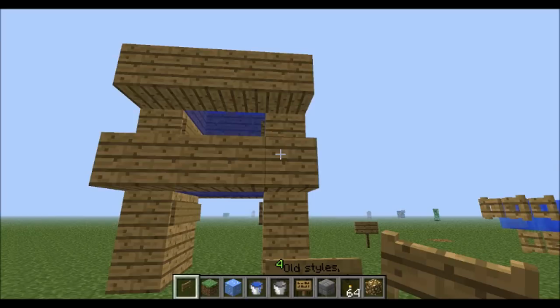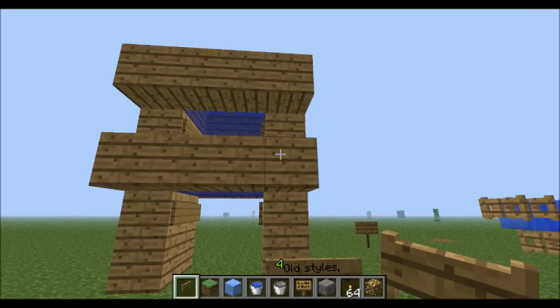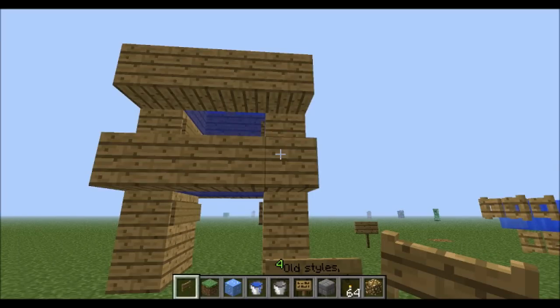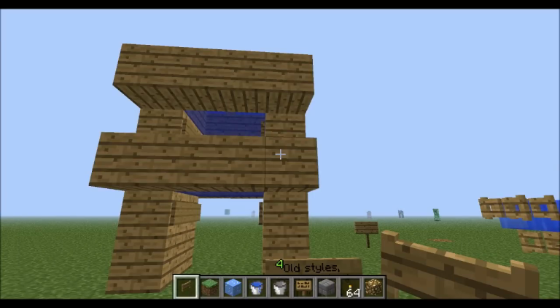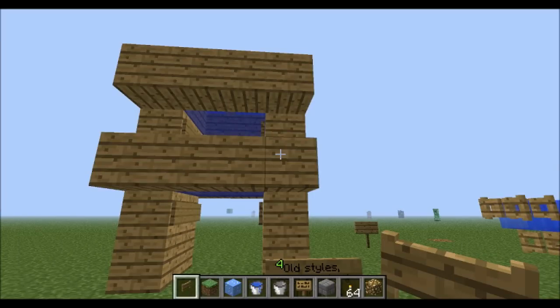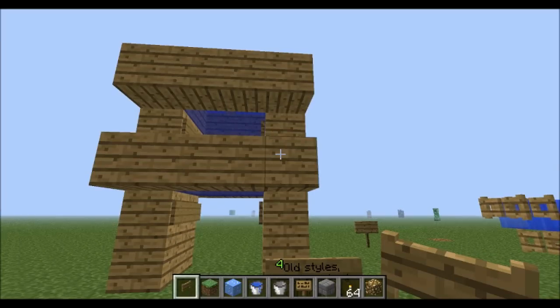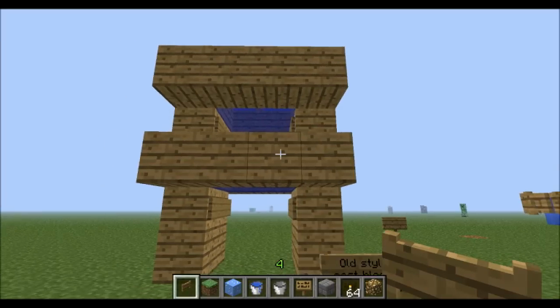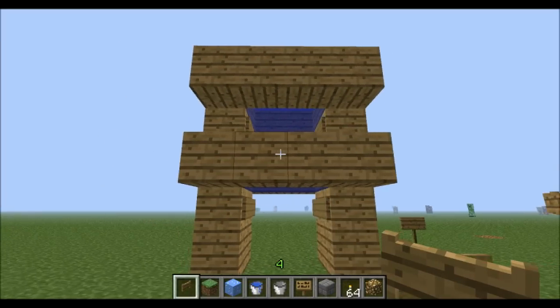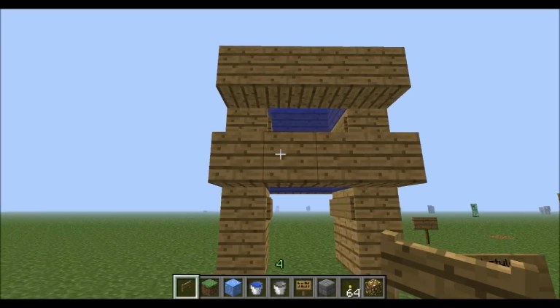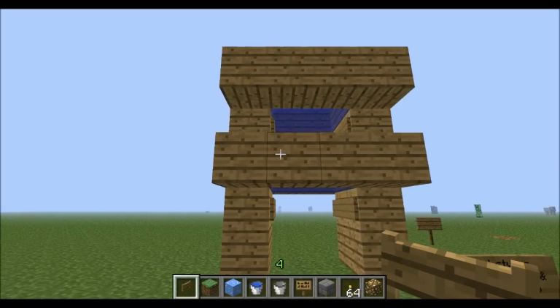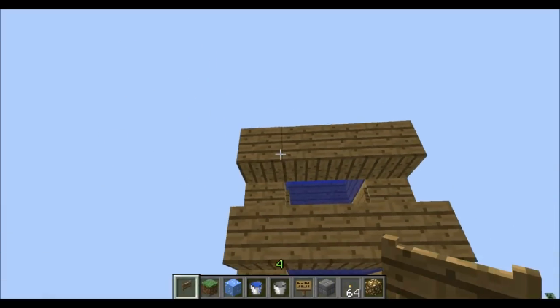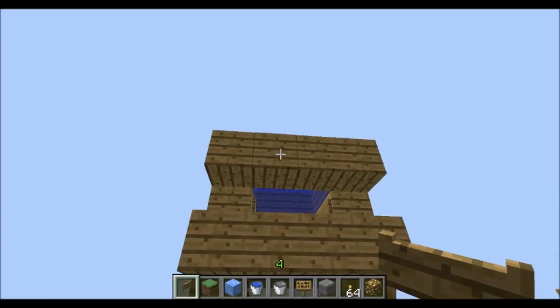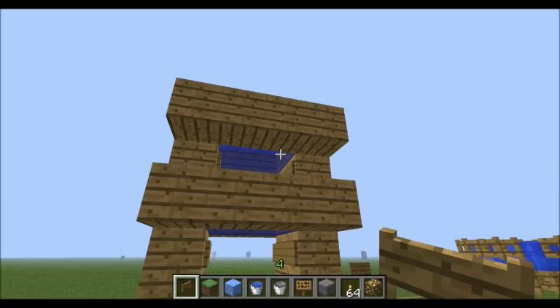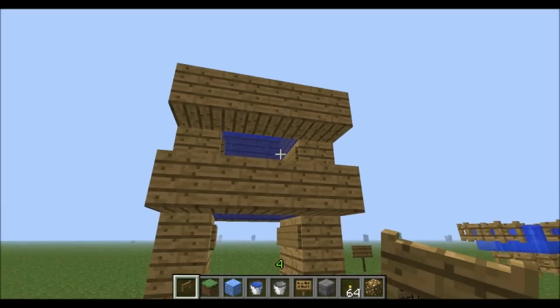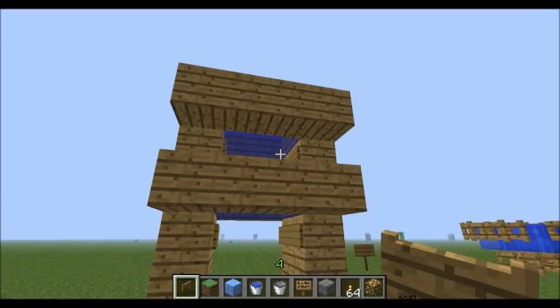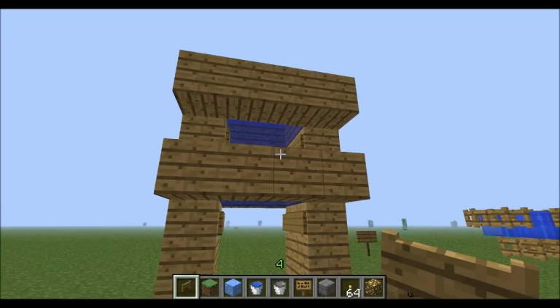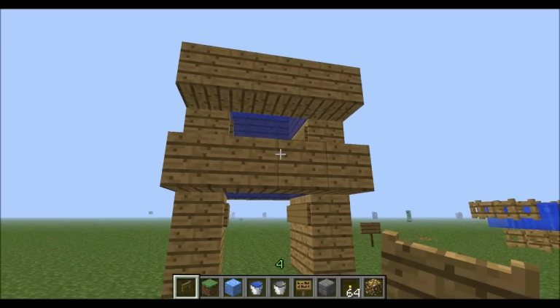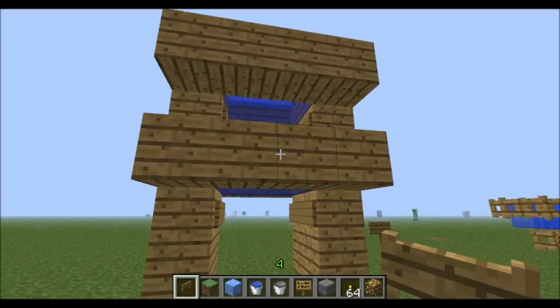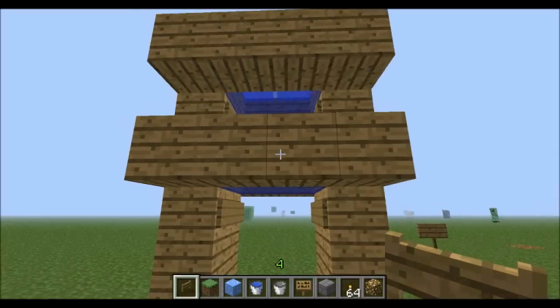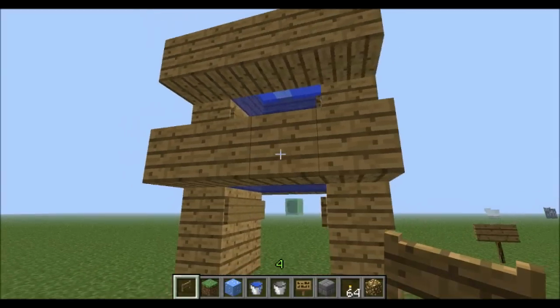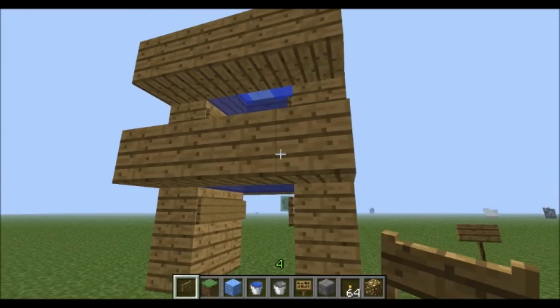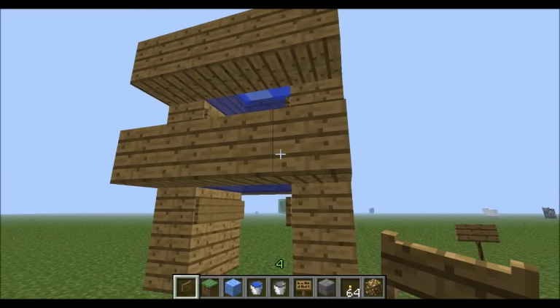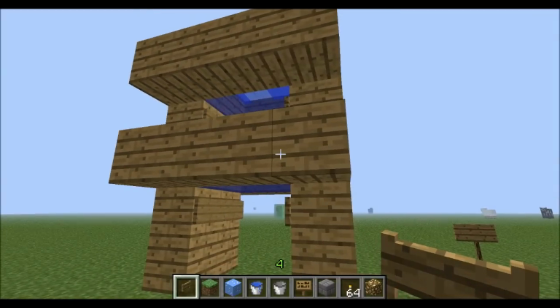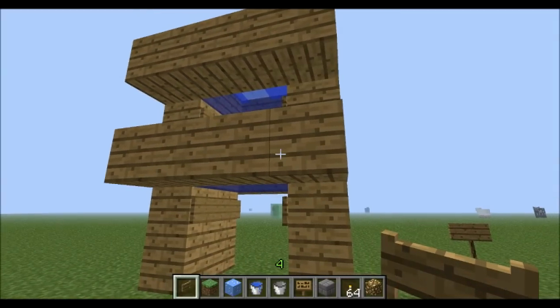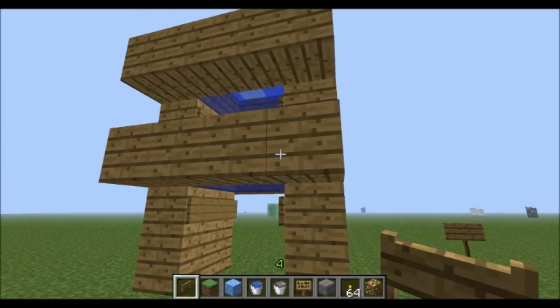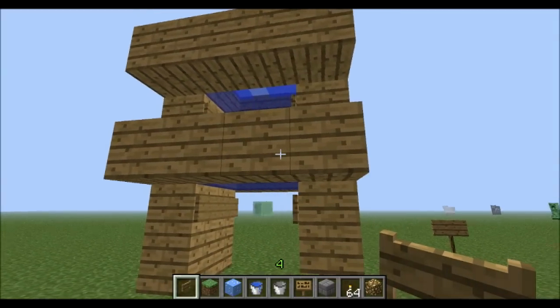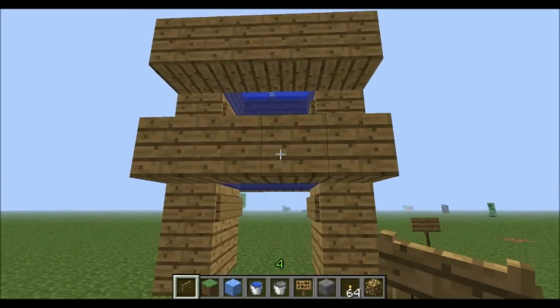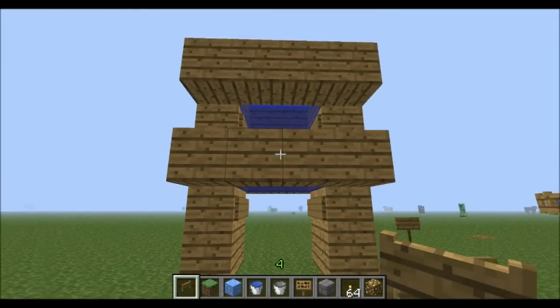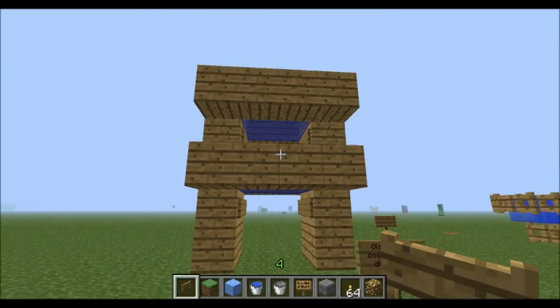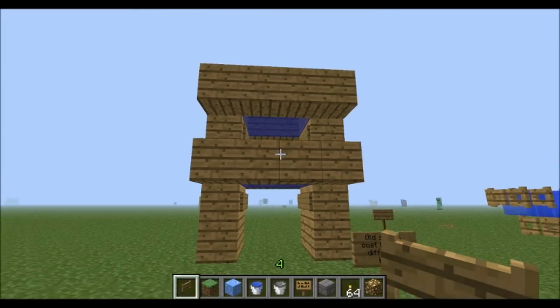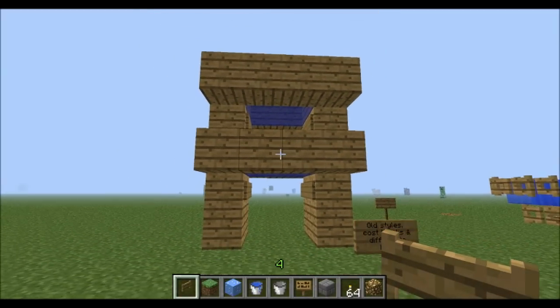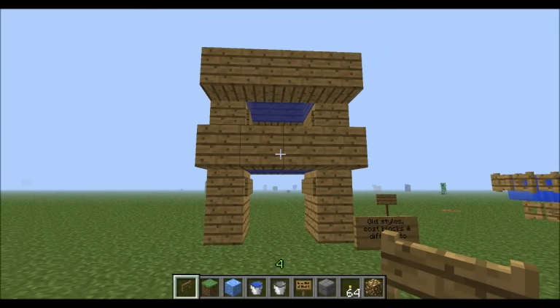Hello there guys, this is HydroAdvantage, my creative world here, and we're going to be doing a bit of a tutorial on water elevators.